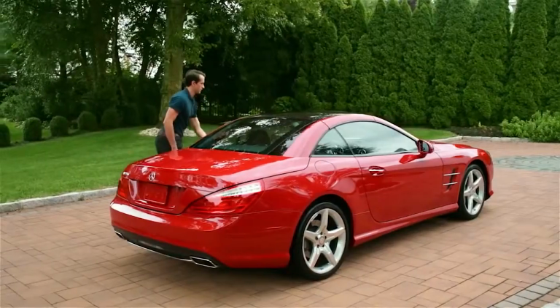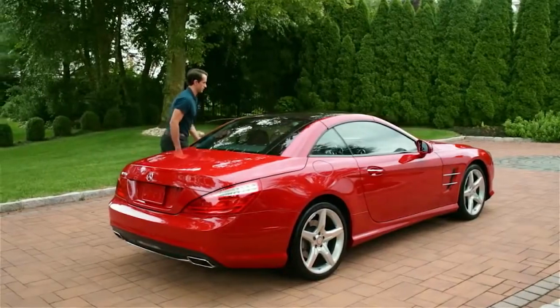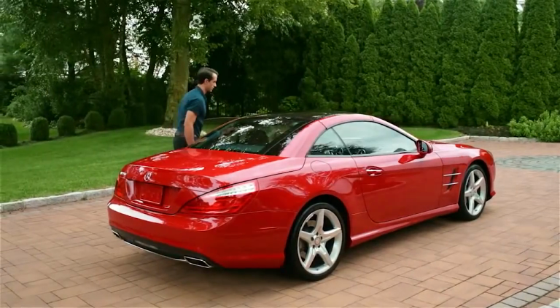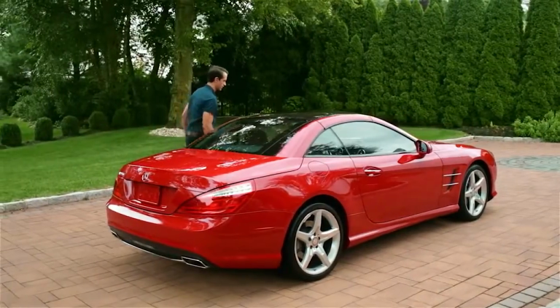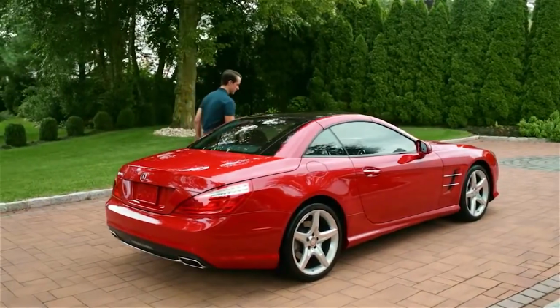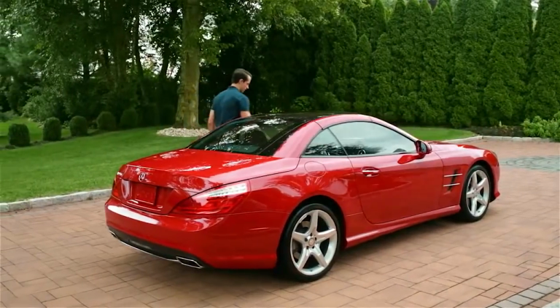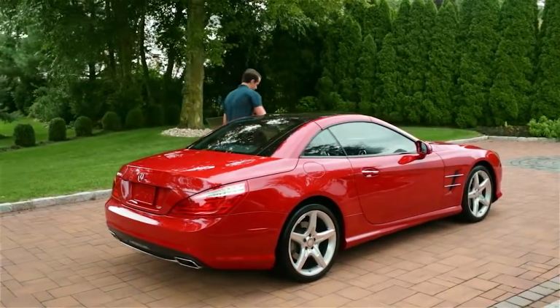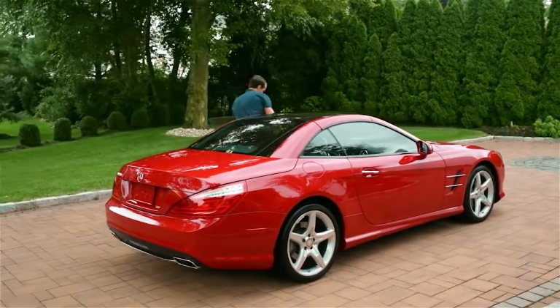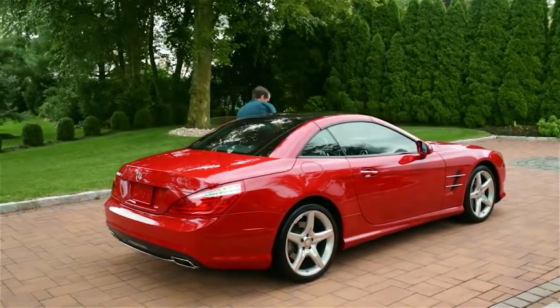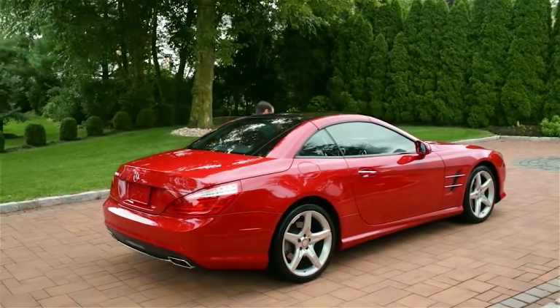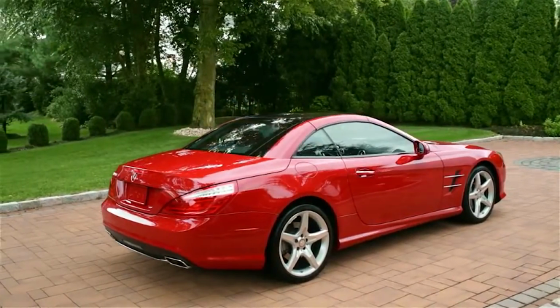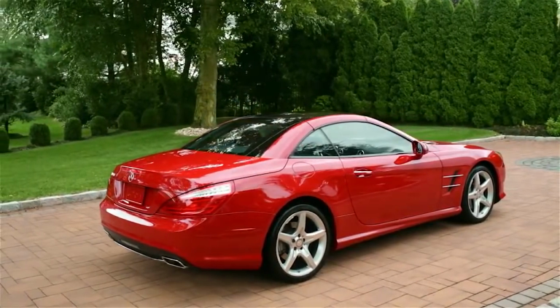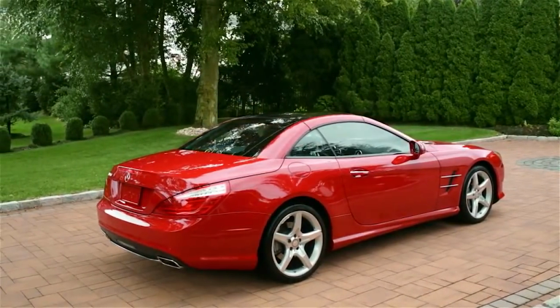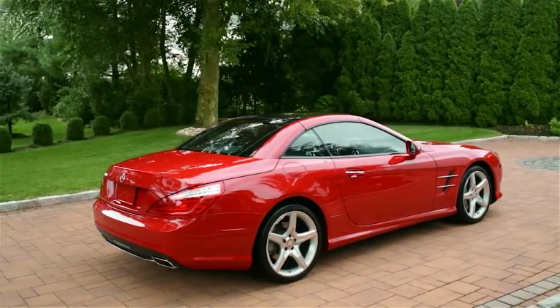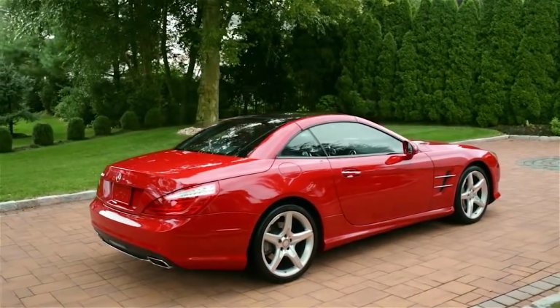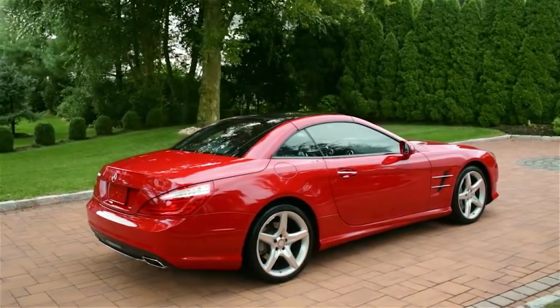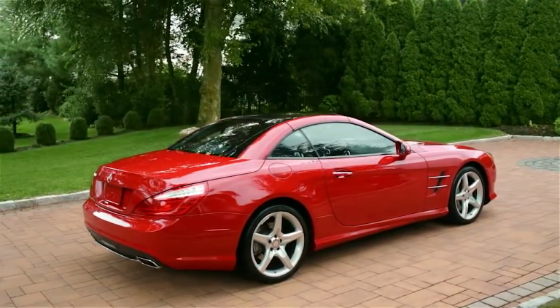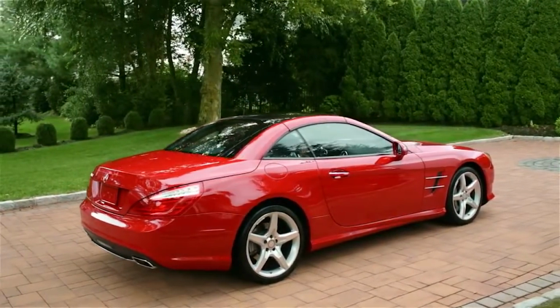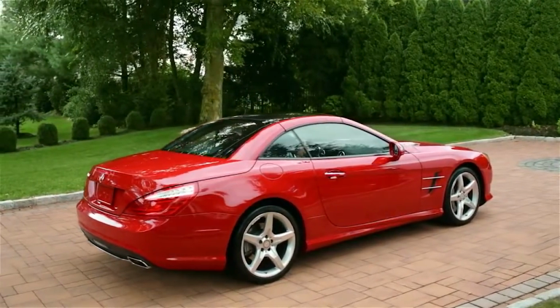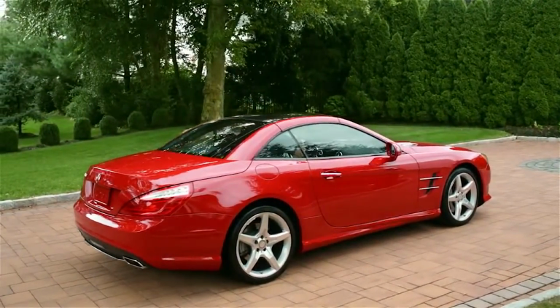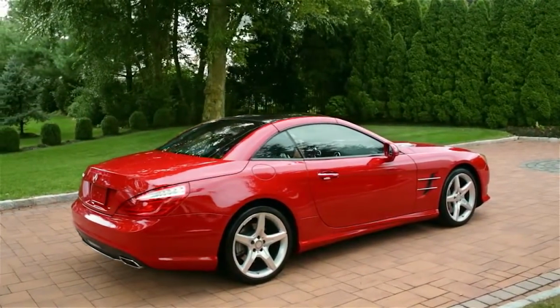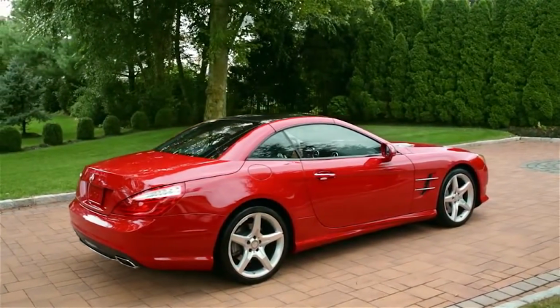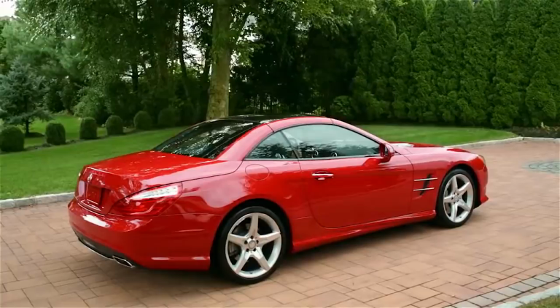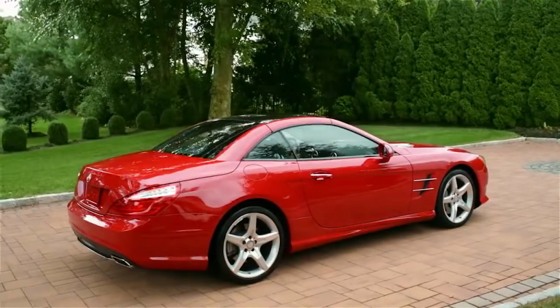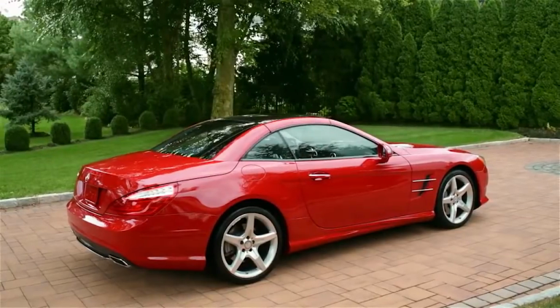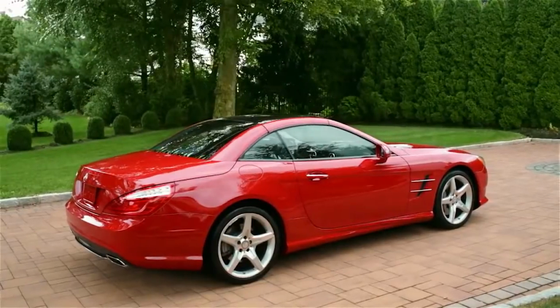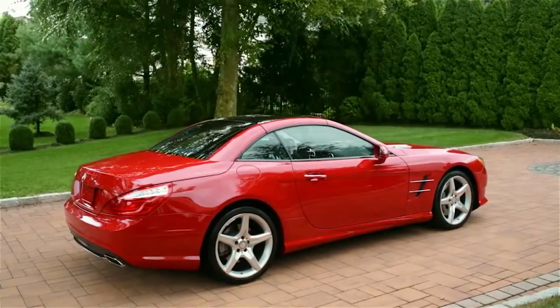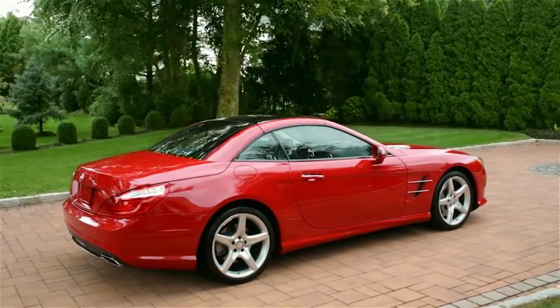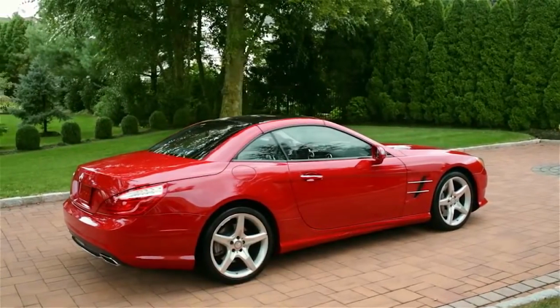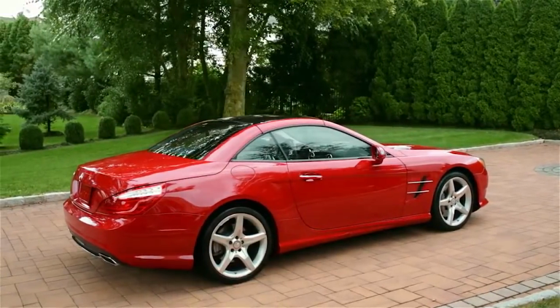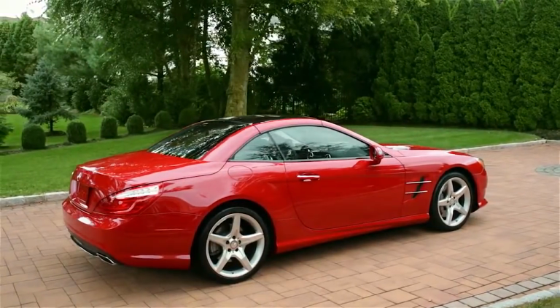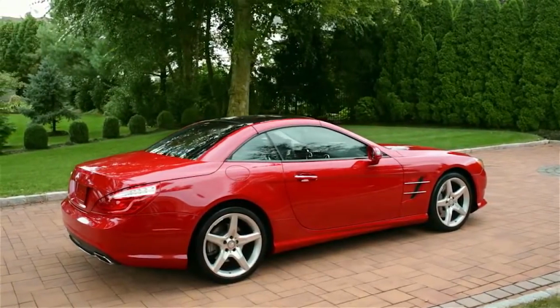Whether you're coming or going, your Mercedes-Benz makes it a welcome departure from the ordinary.